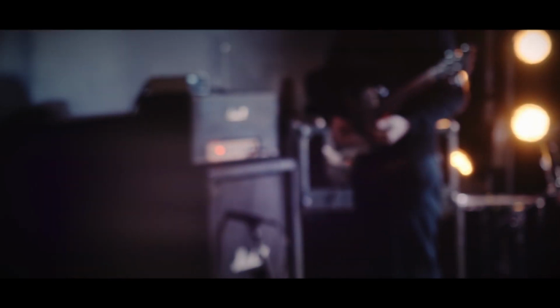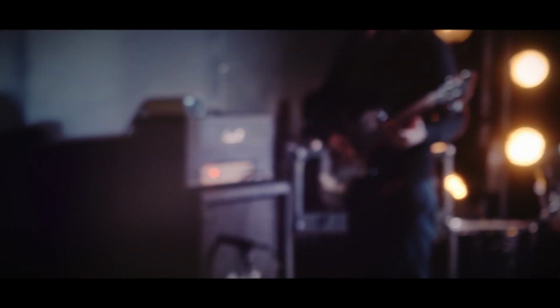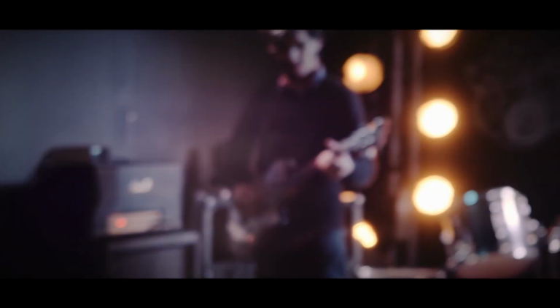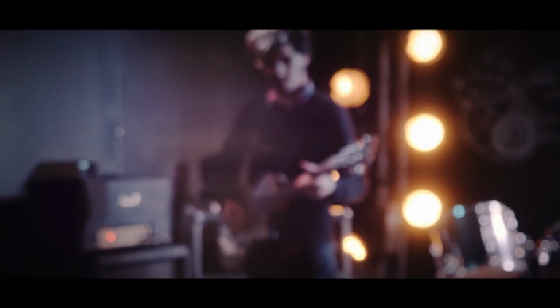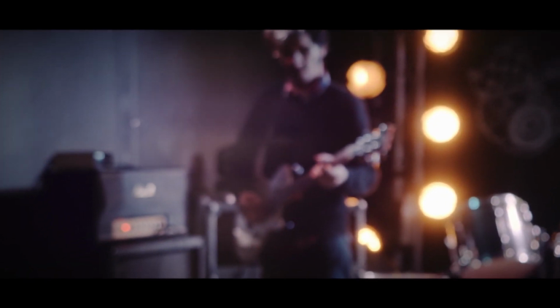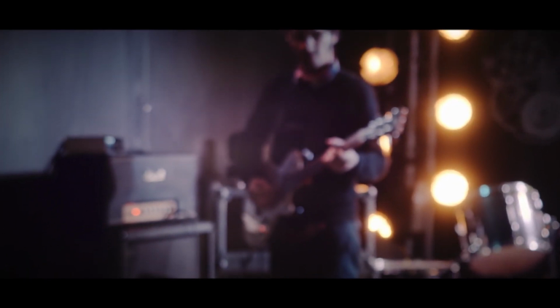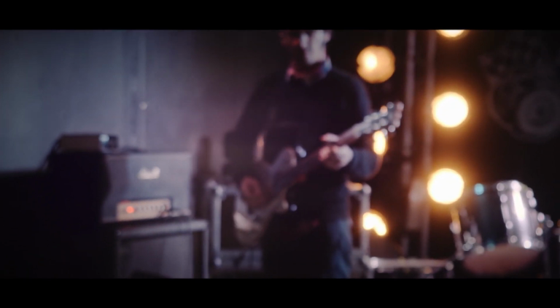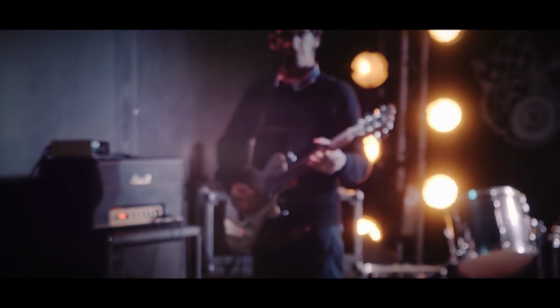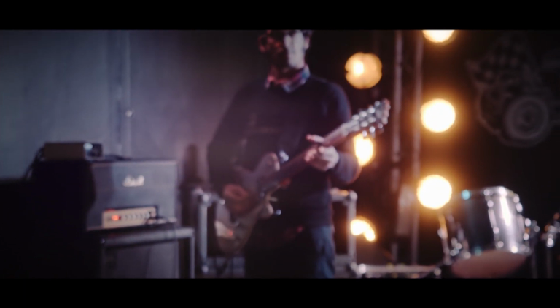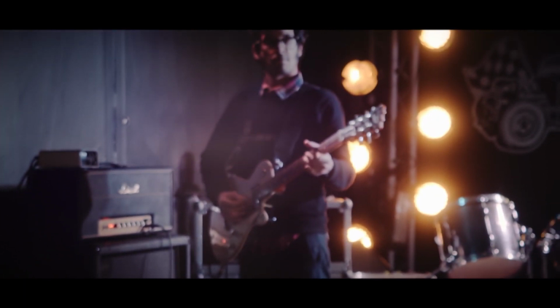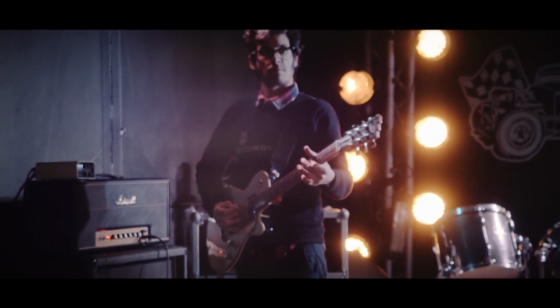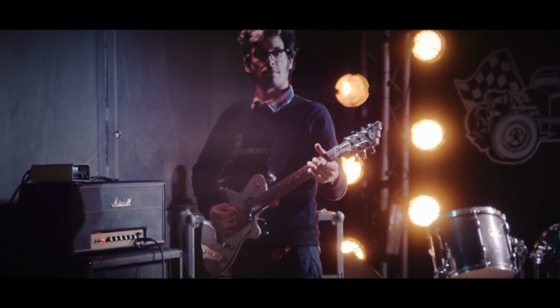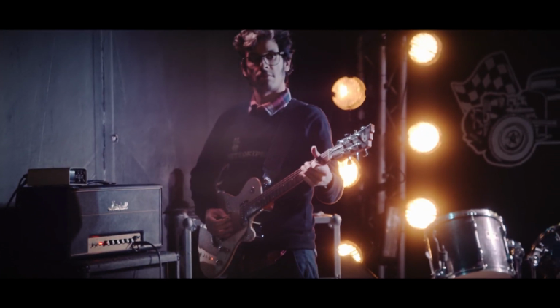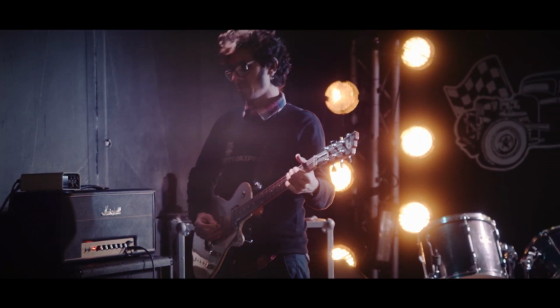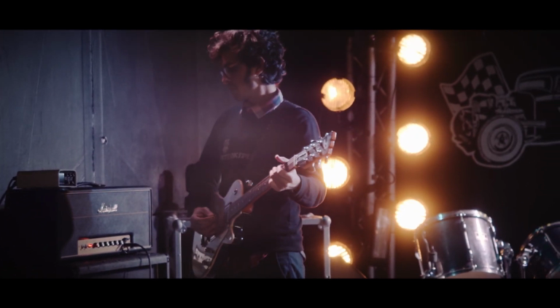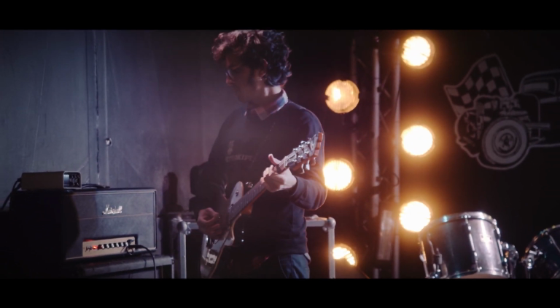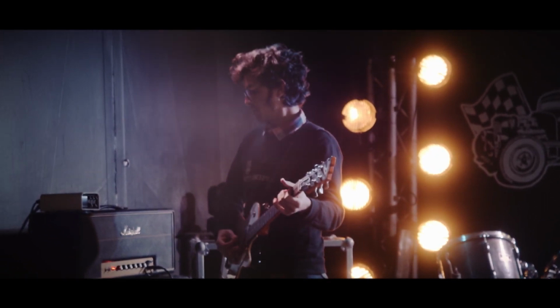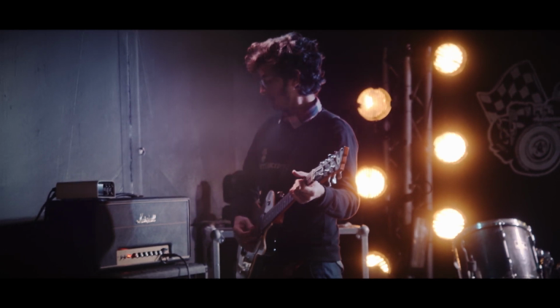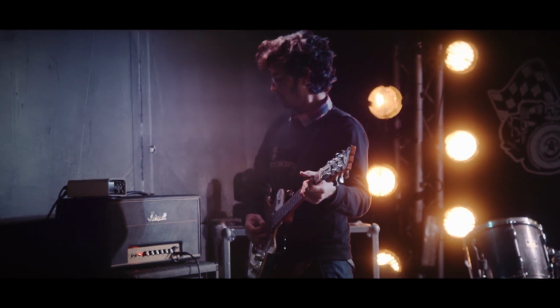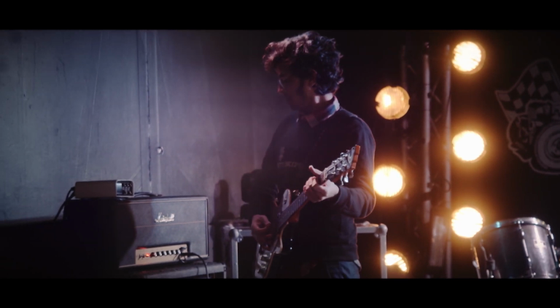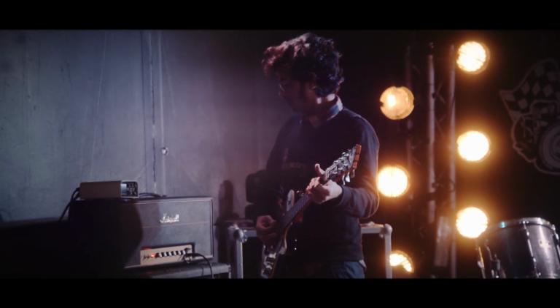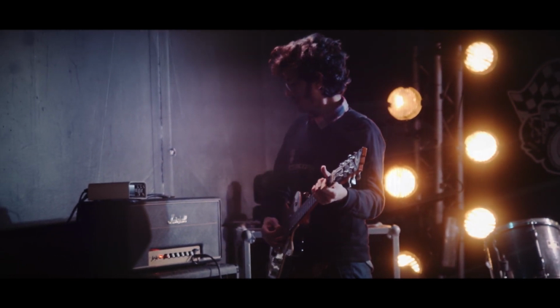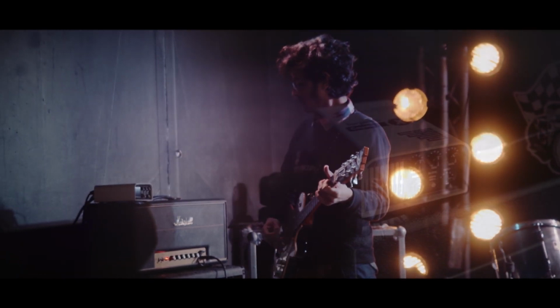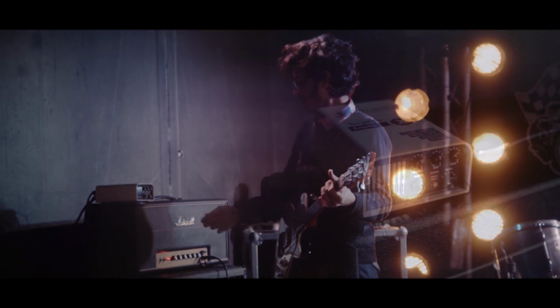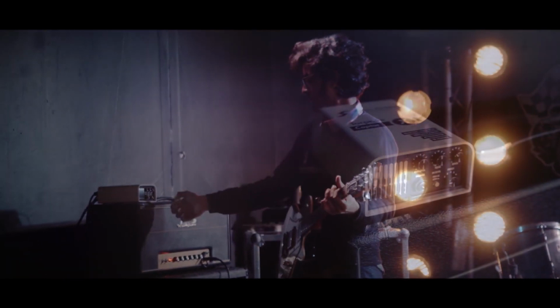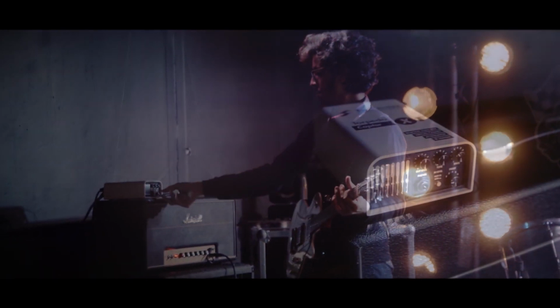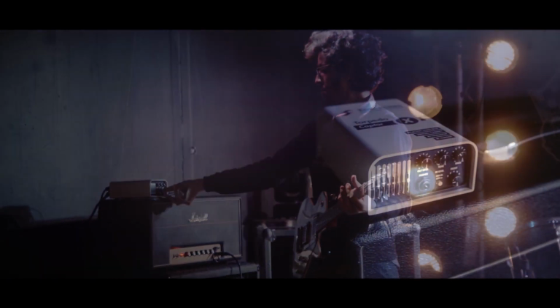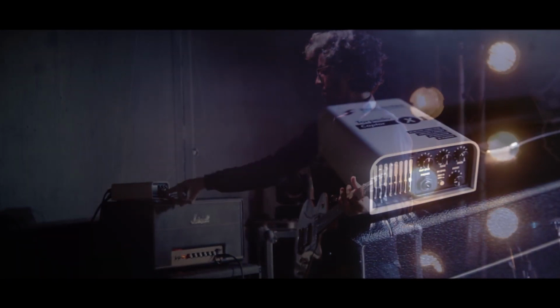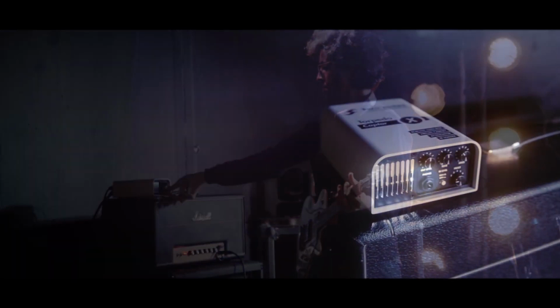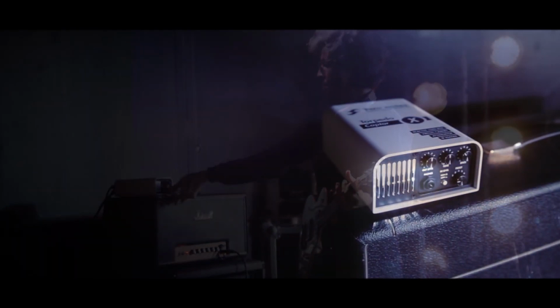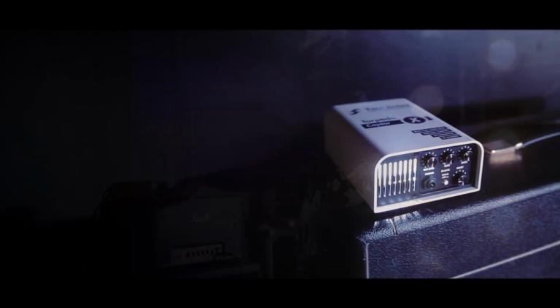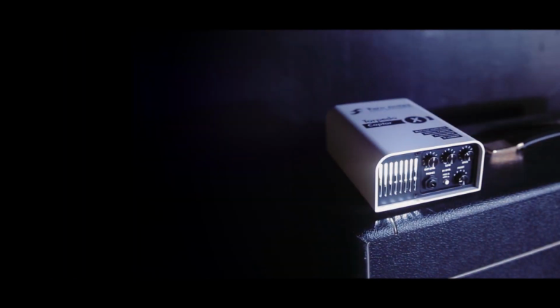I'm a front of house guy, a mix engineer both live and in the studio. I'm going to tell you a little bit more about my trip and the blast that I'm having.